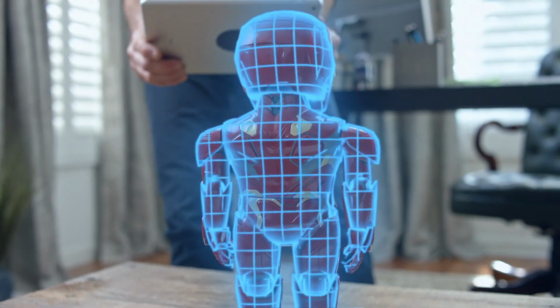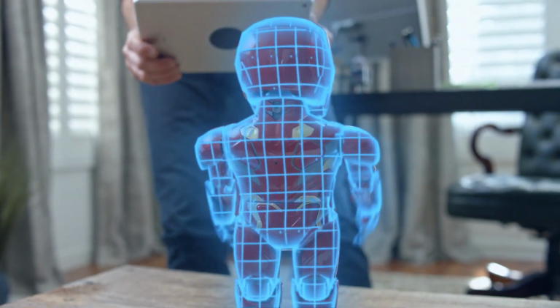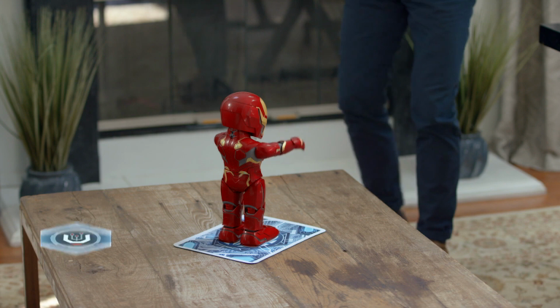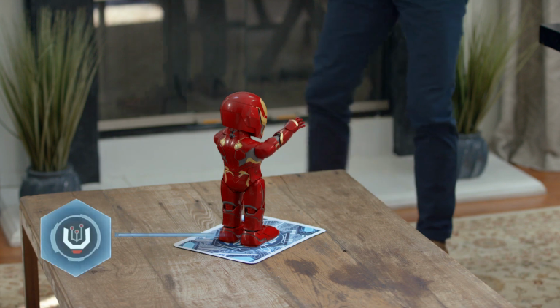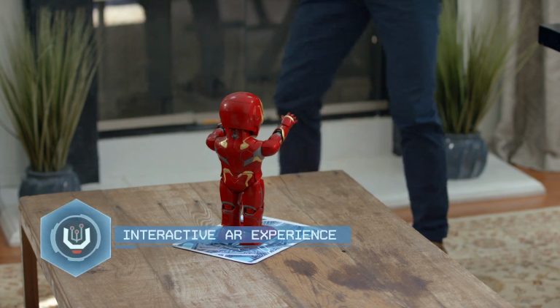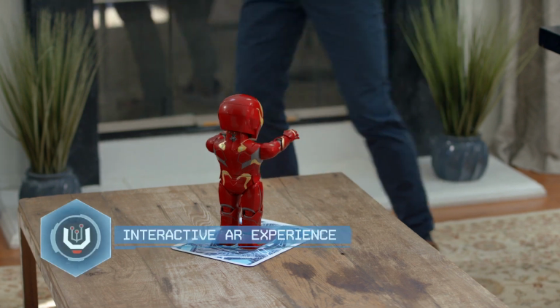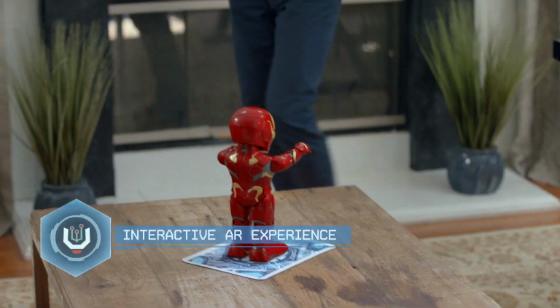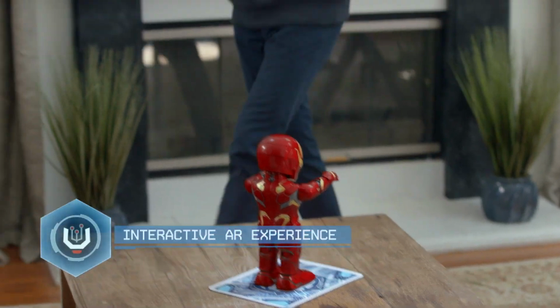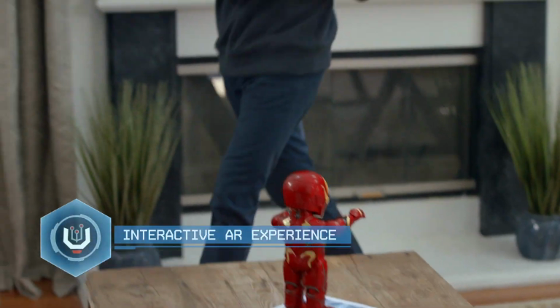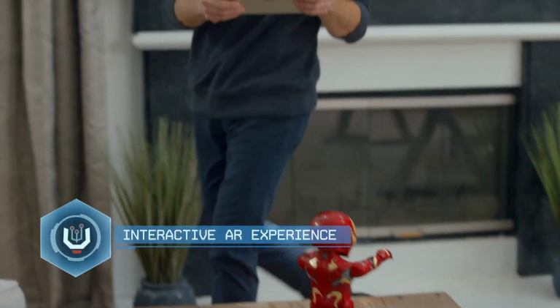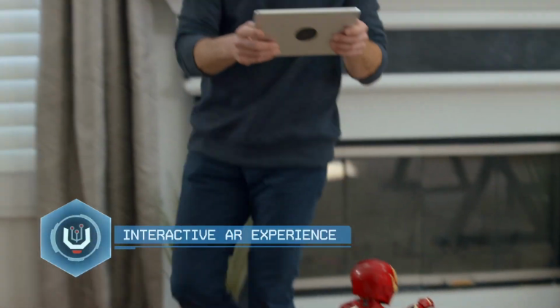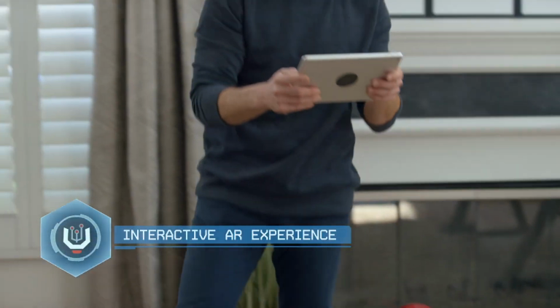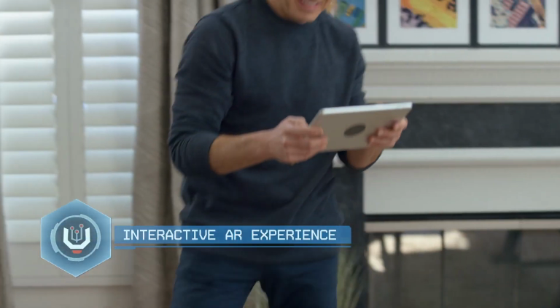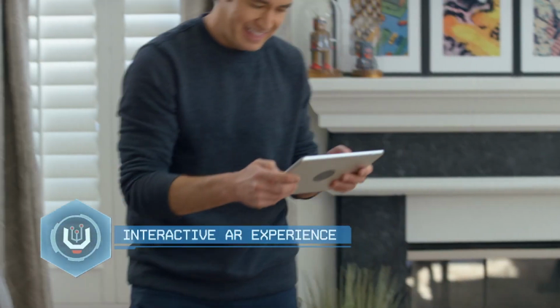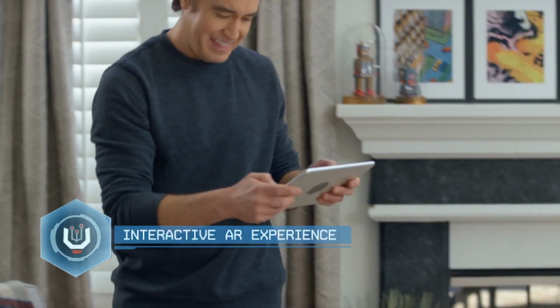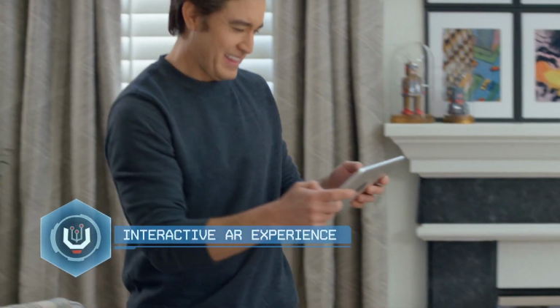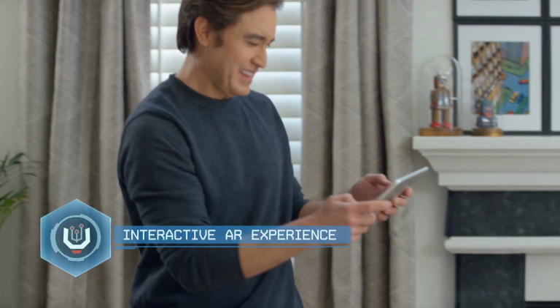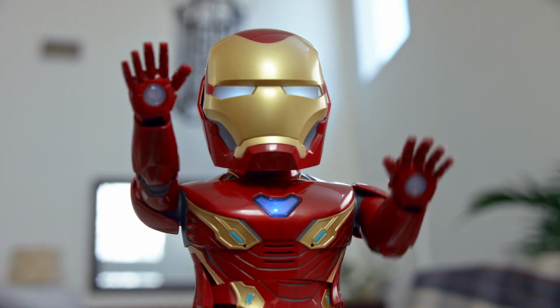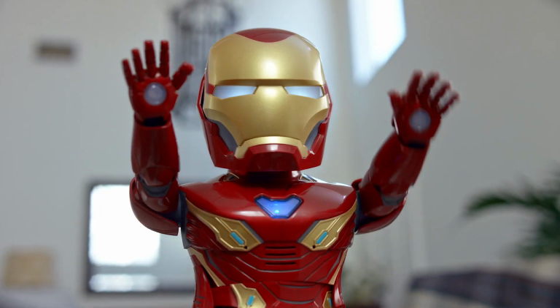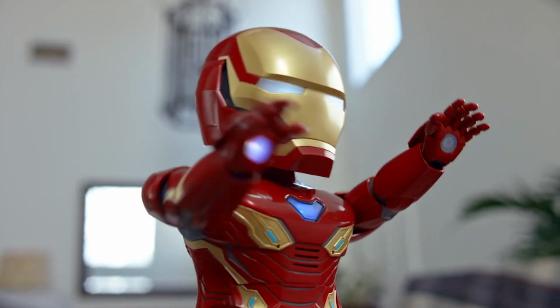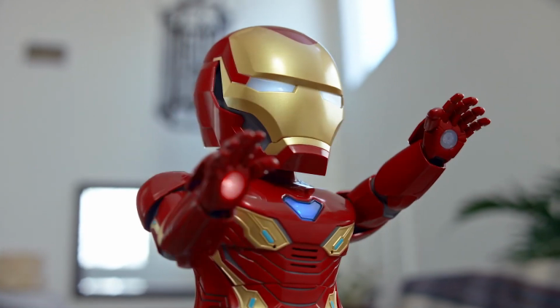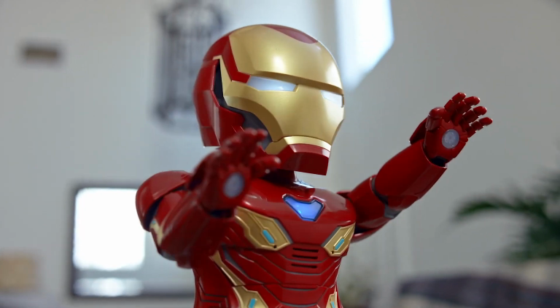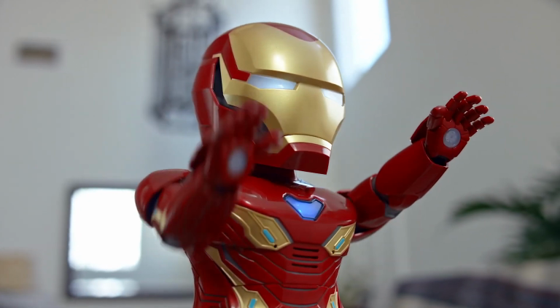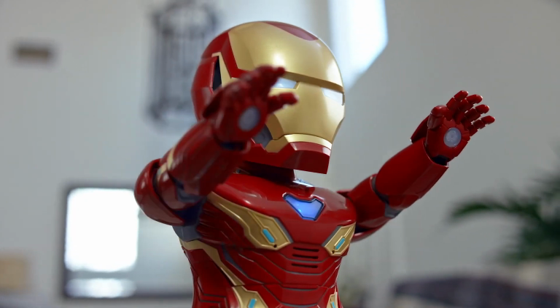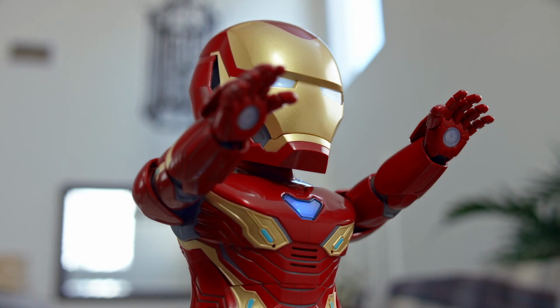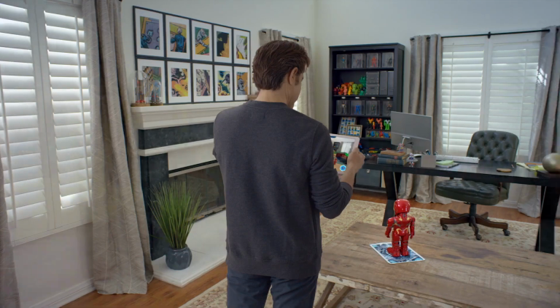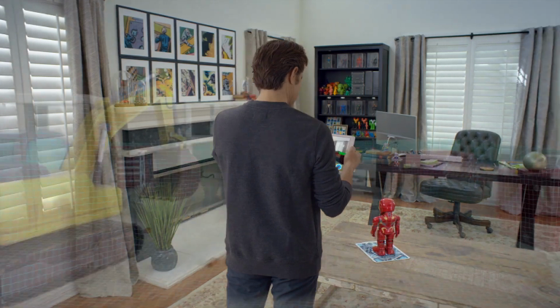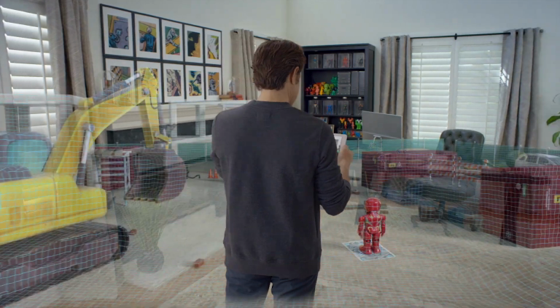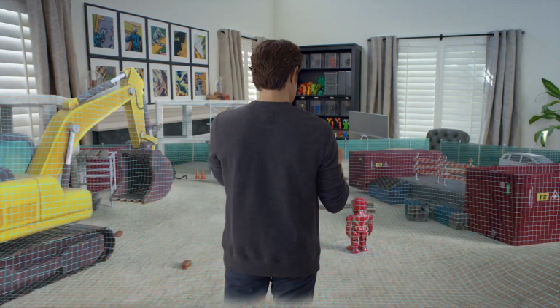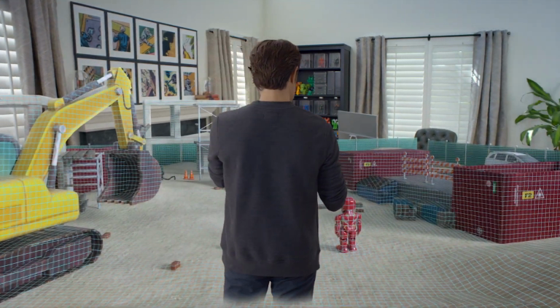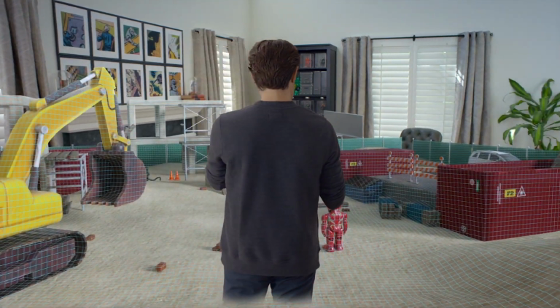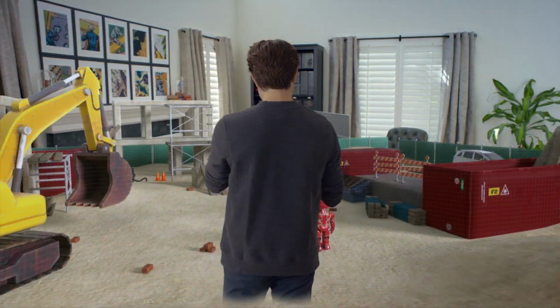A first for Marvel — this walking, talking Iron Man Mark 50 robot by Ubisoft brings Tony Stark to life.